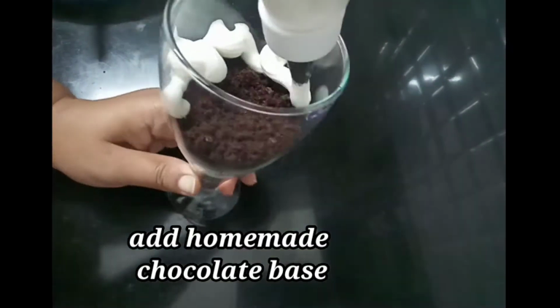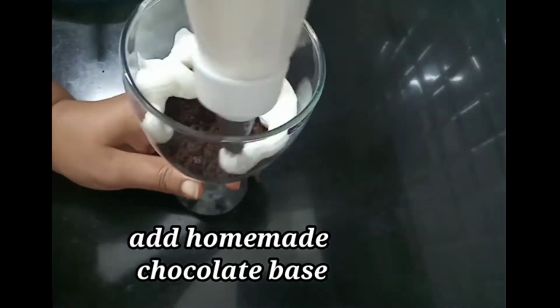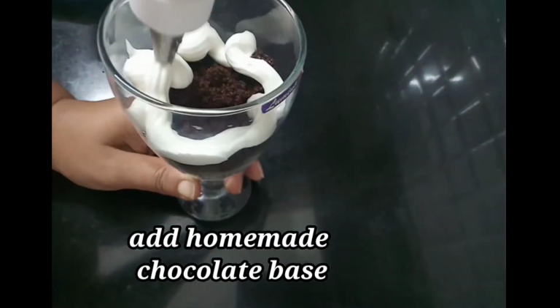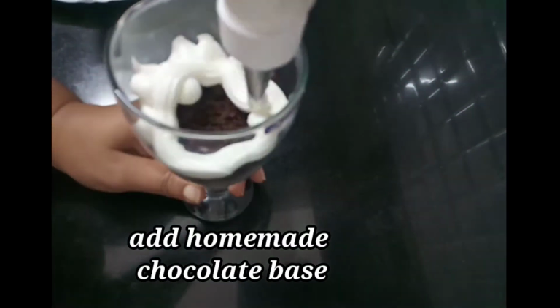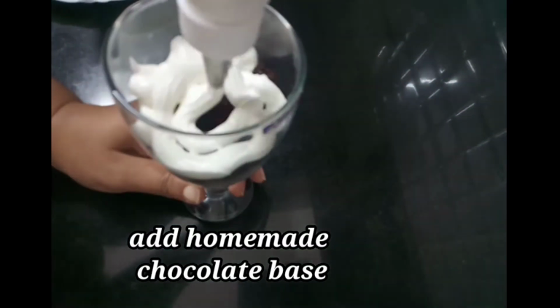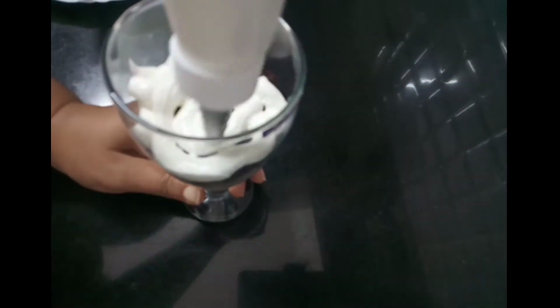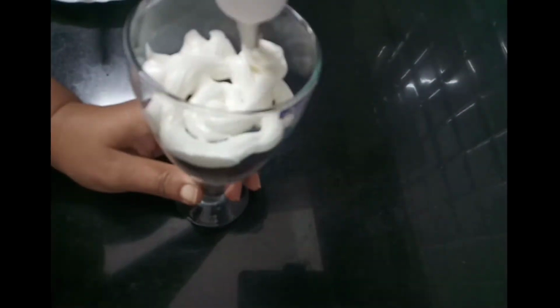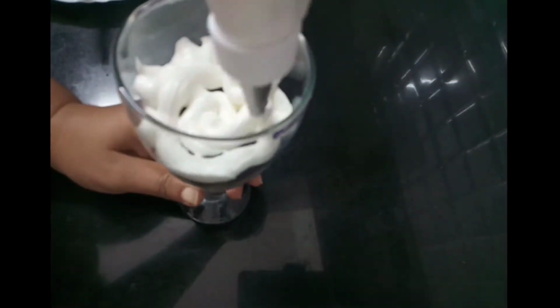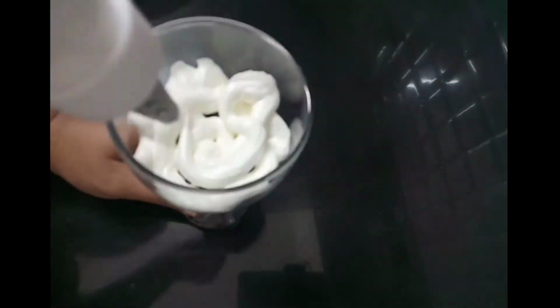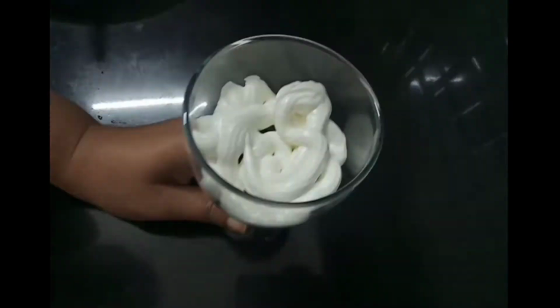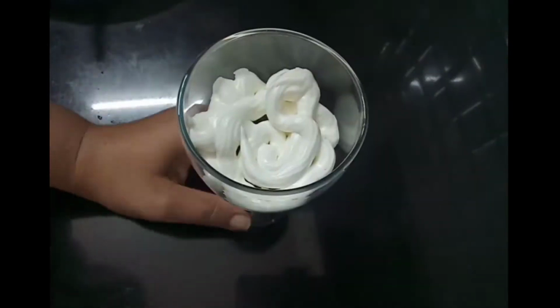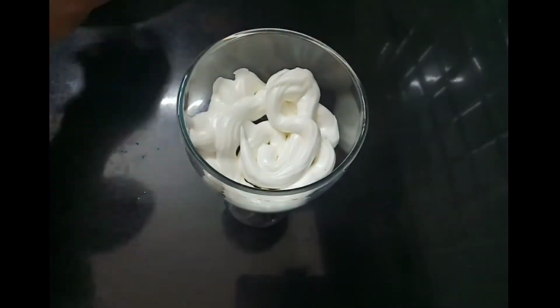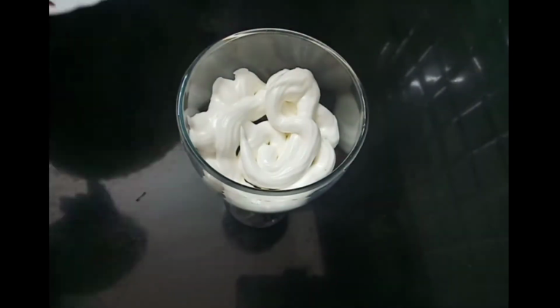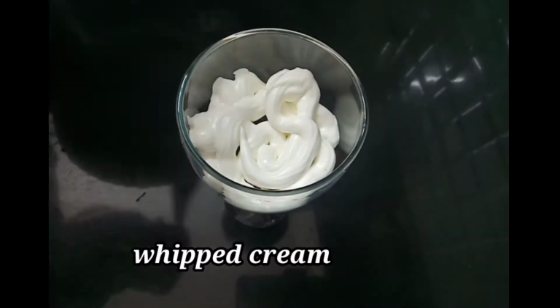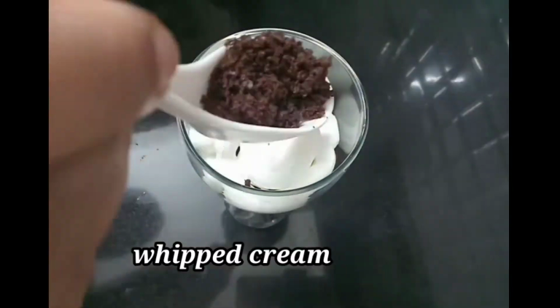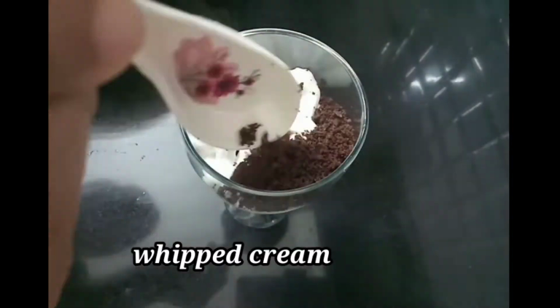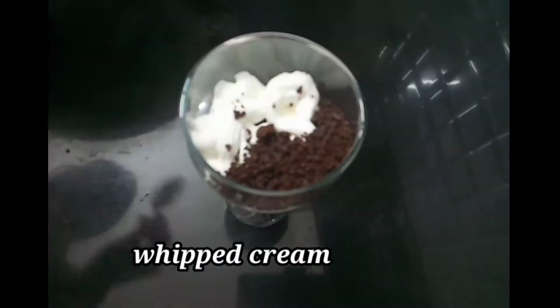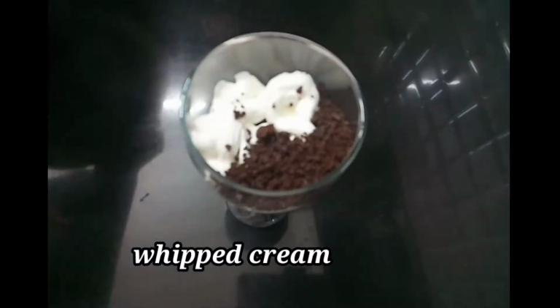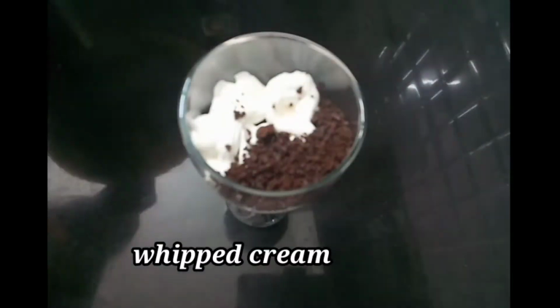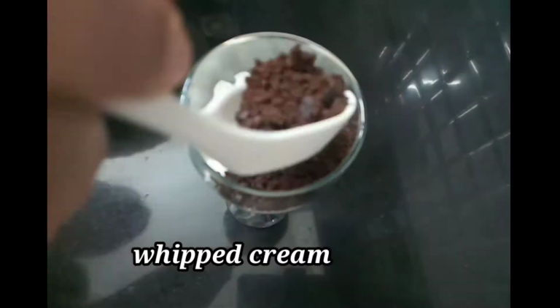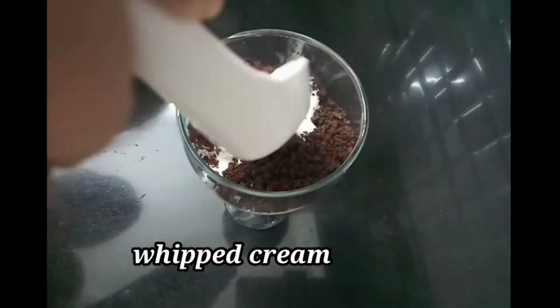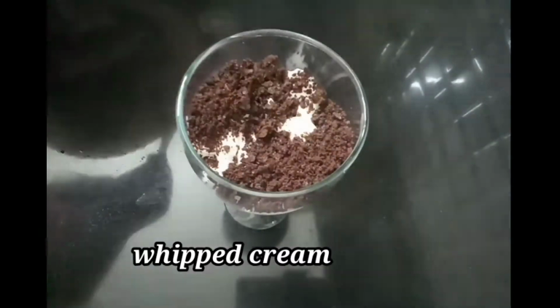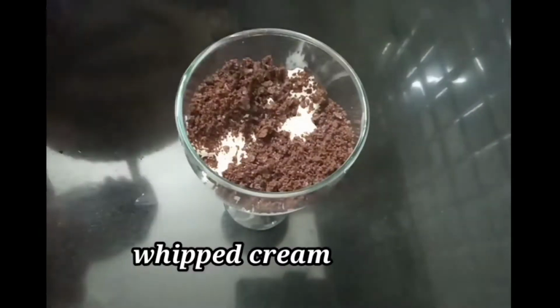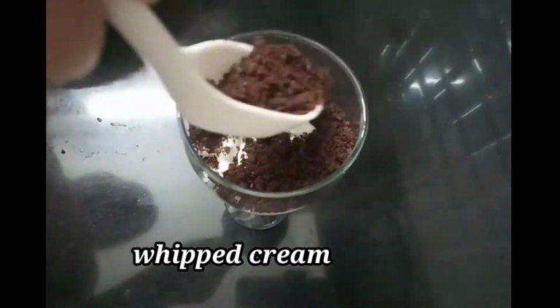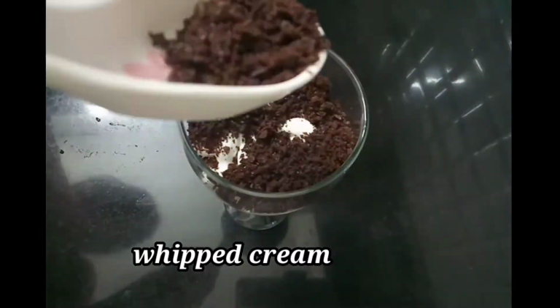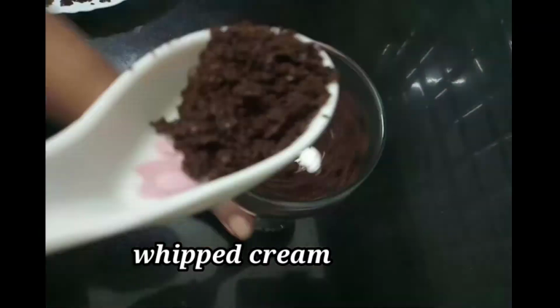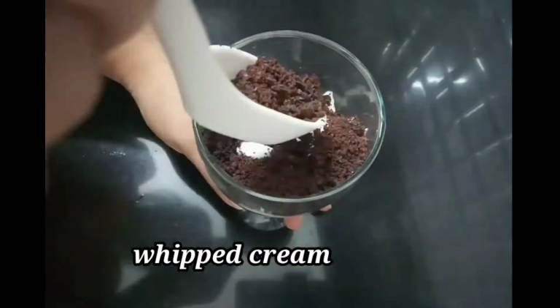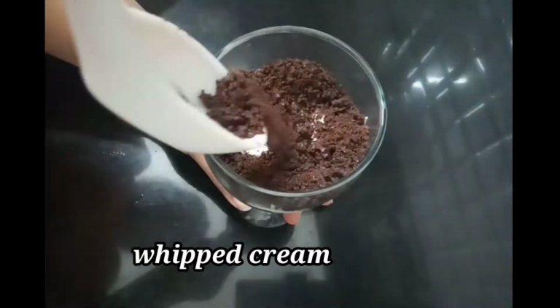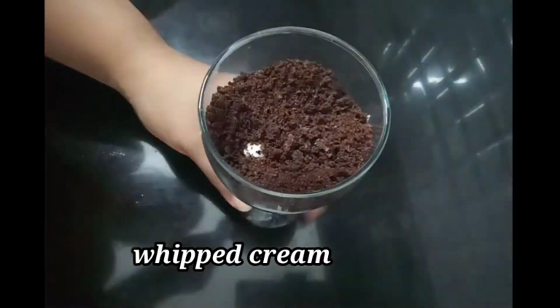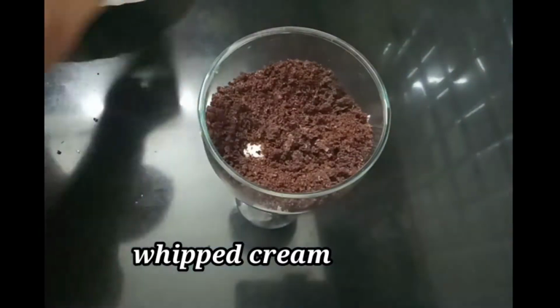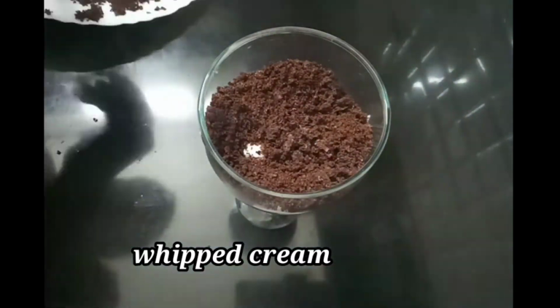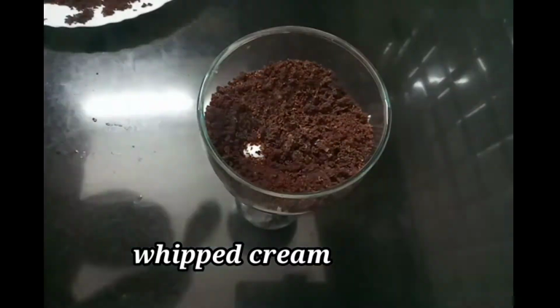You can also put it in the refrigerator and put a nice lid on top to set.